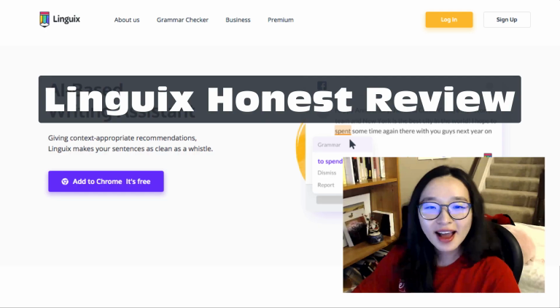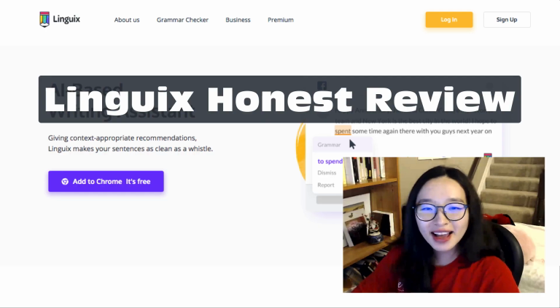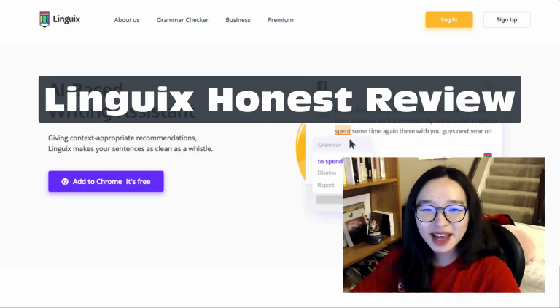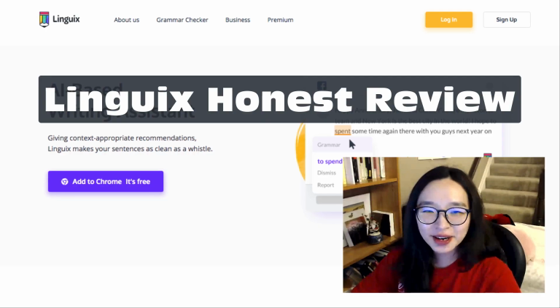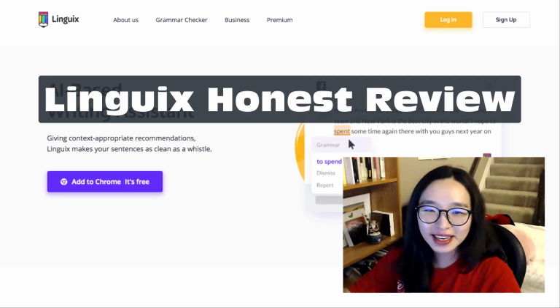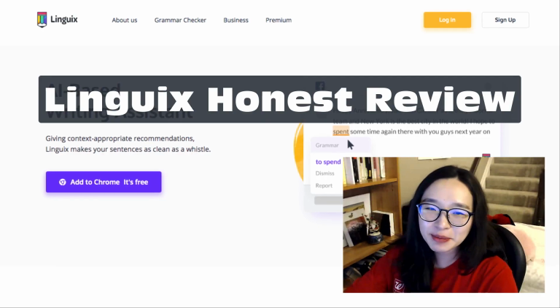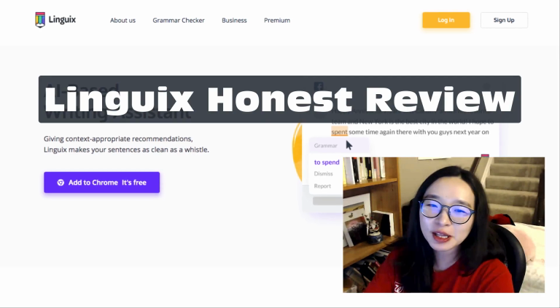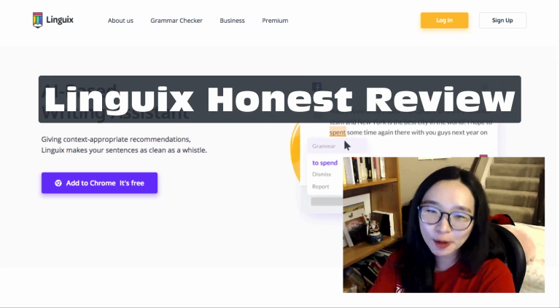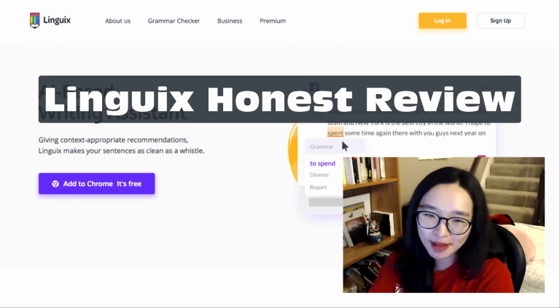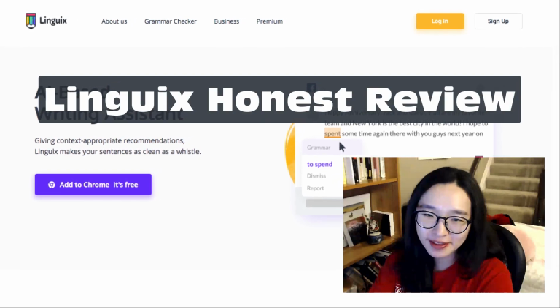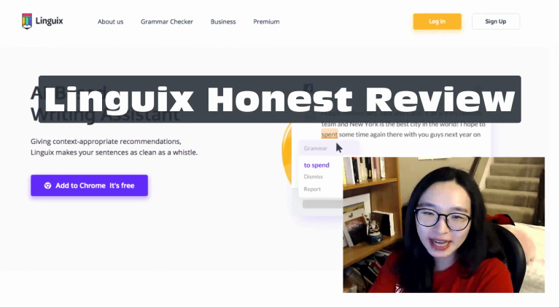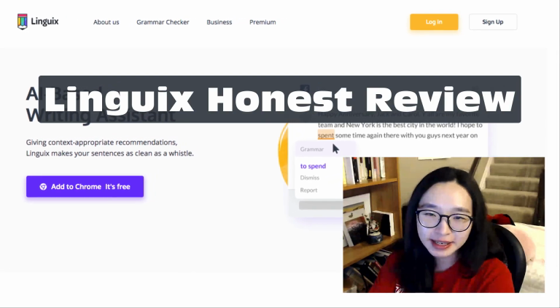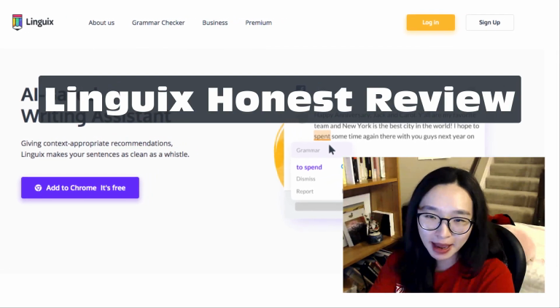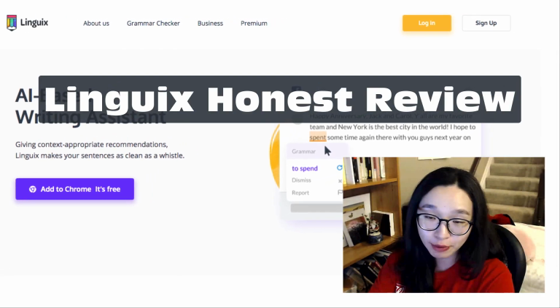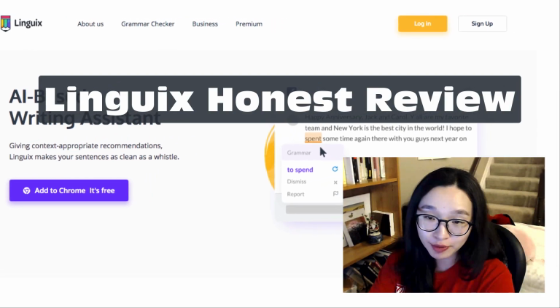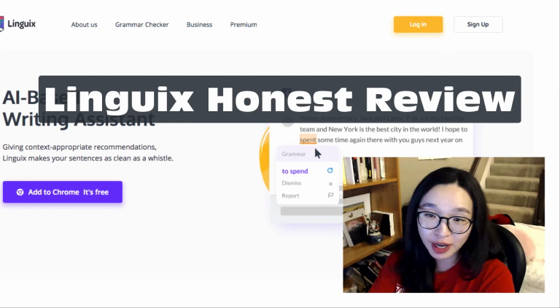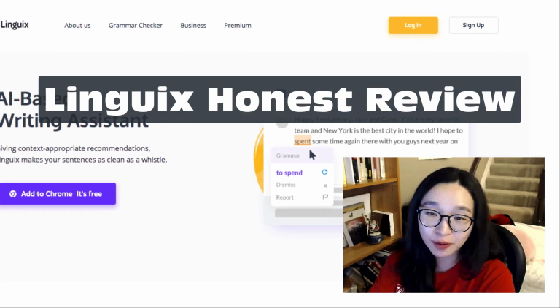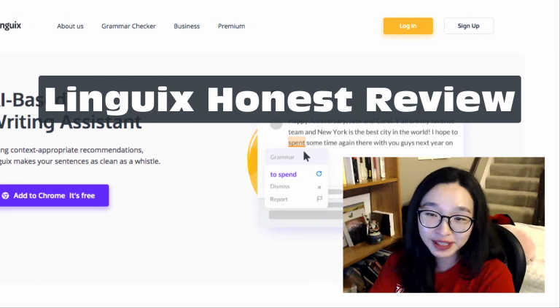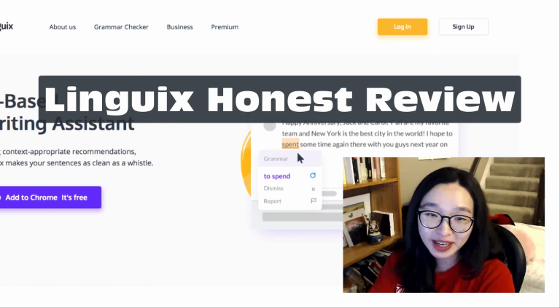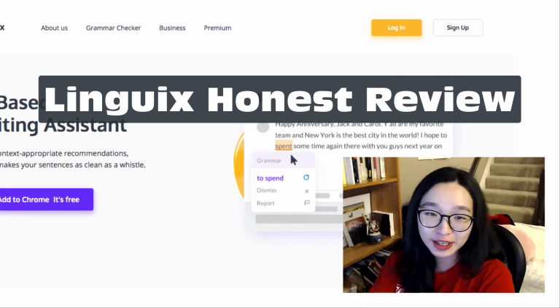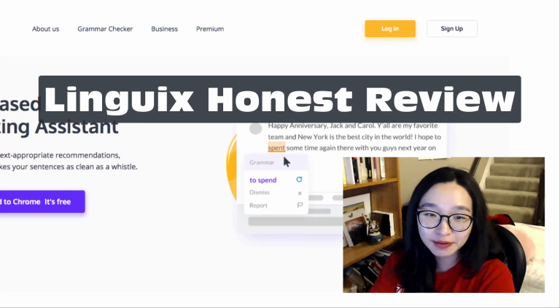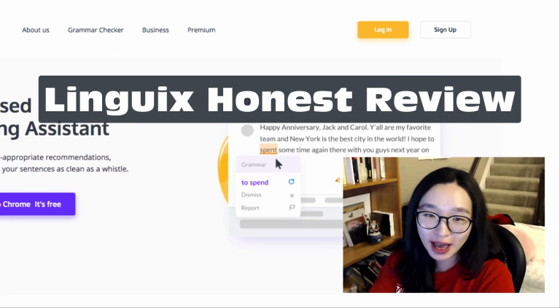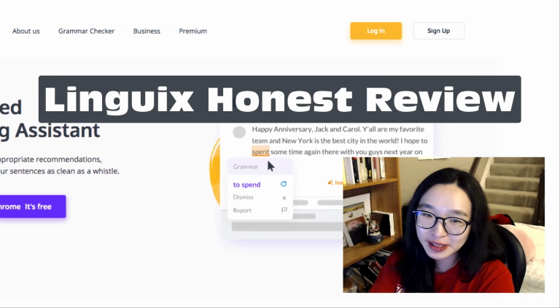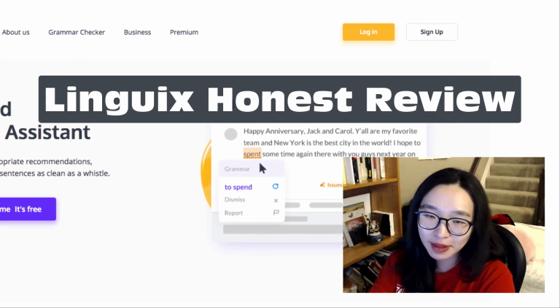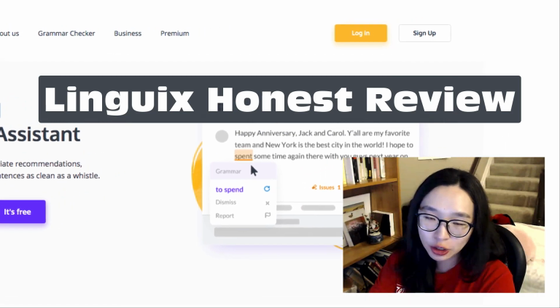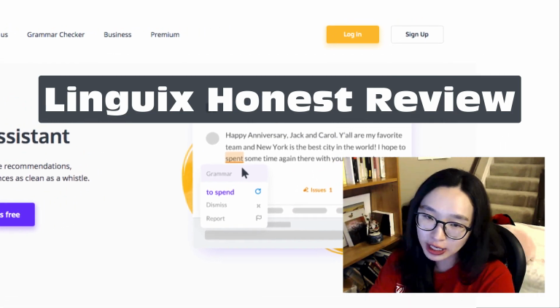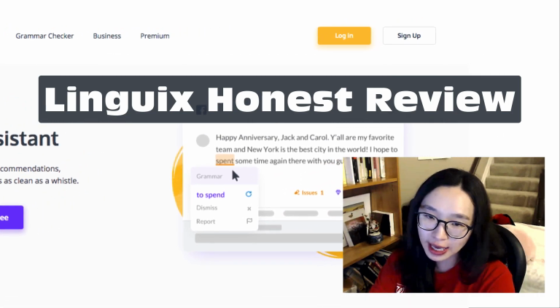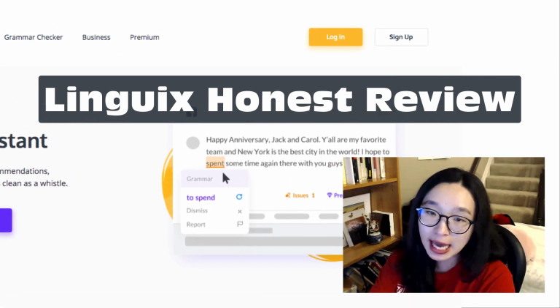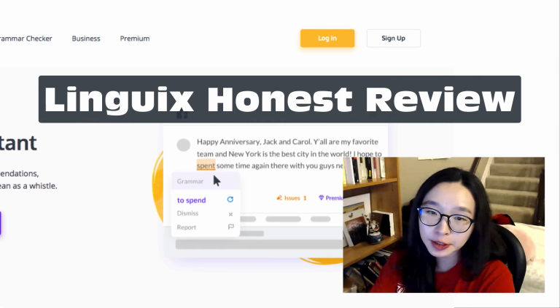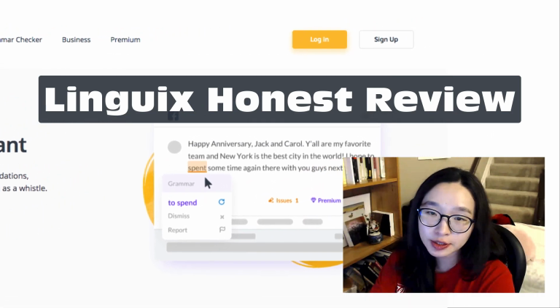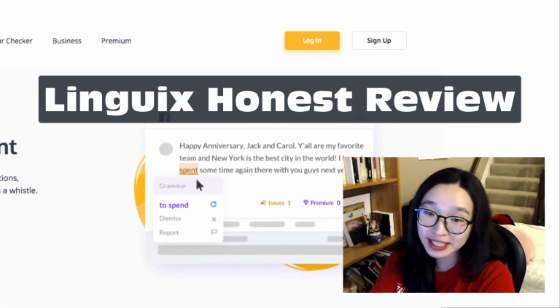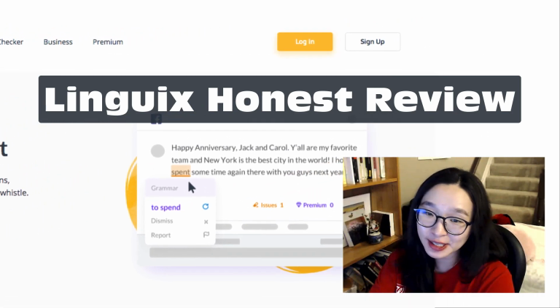Hi there! It's been a long month that I didn't make a review video because I couldn't find something unique and necessary.